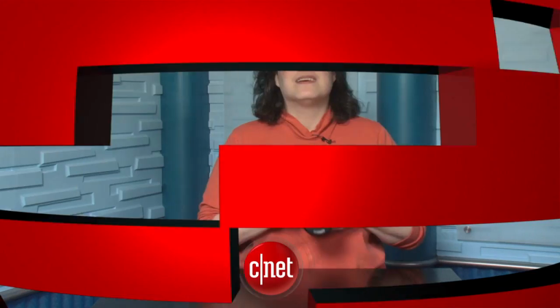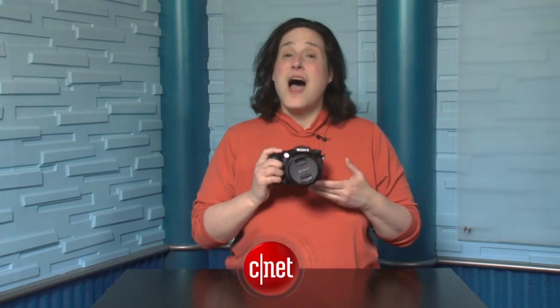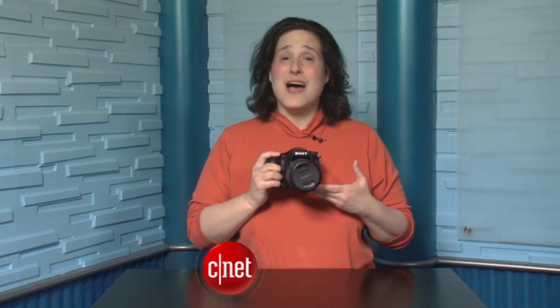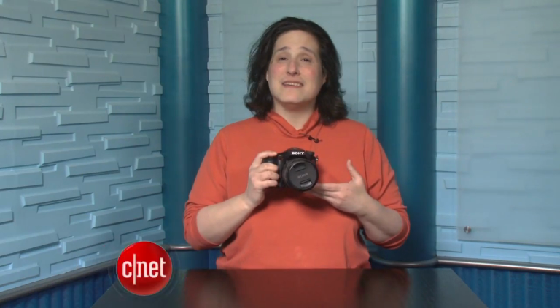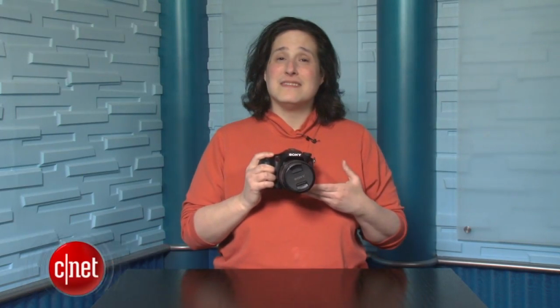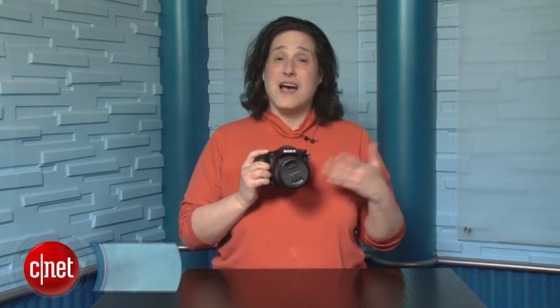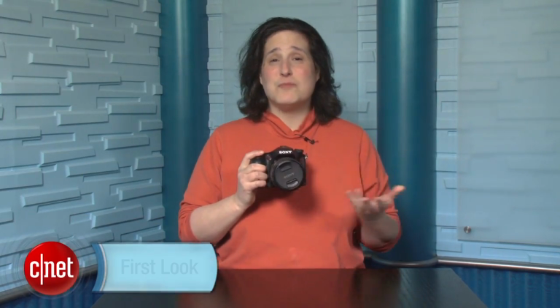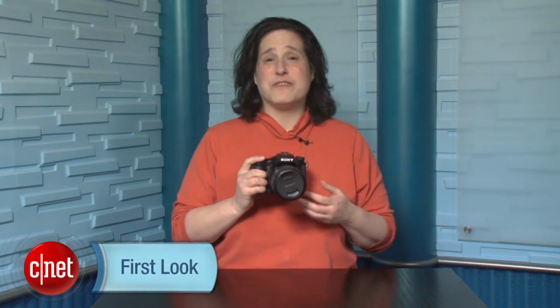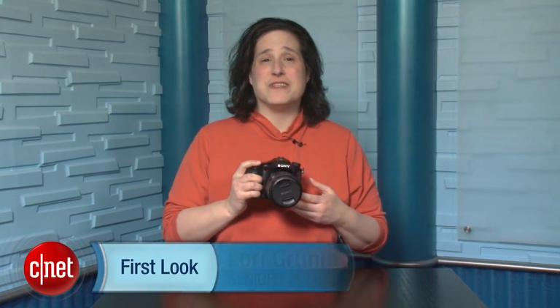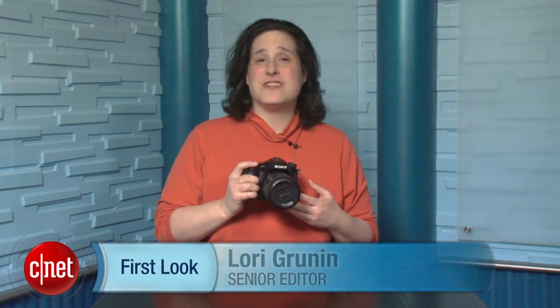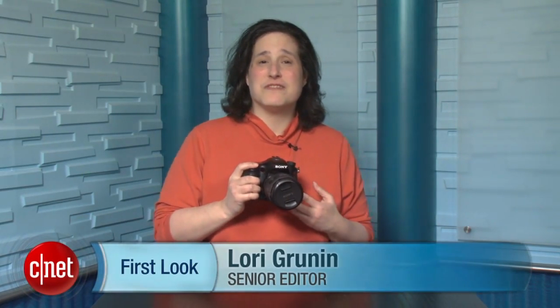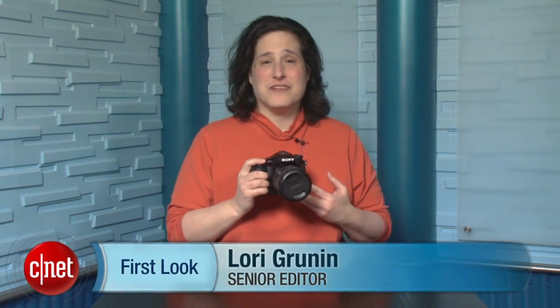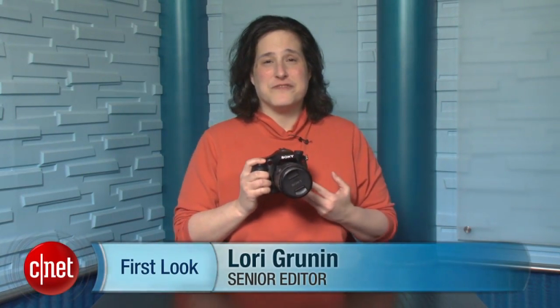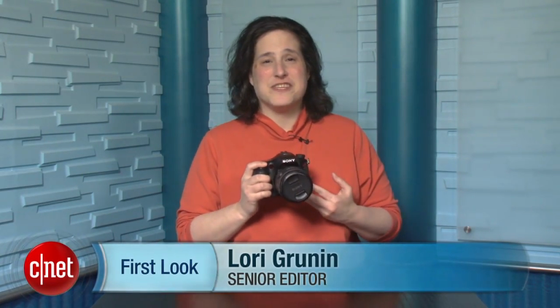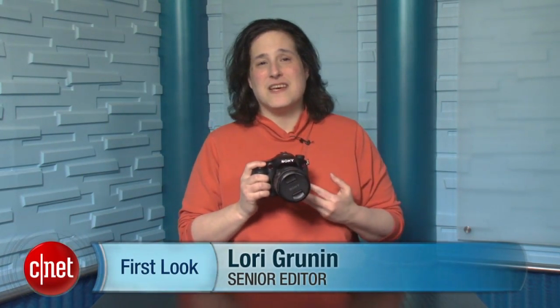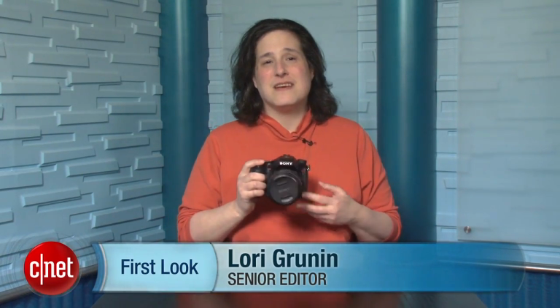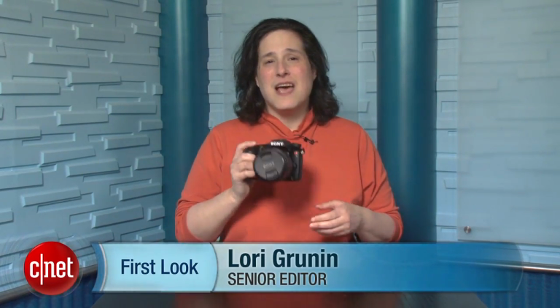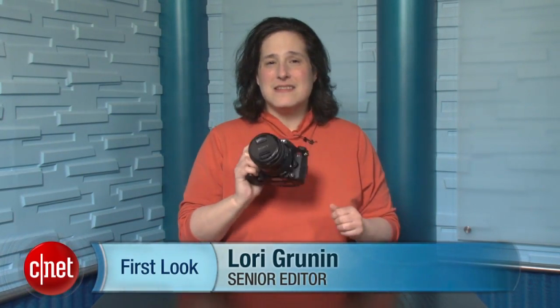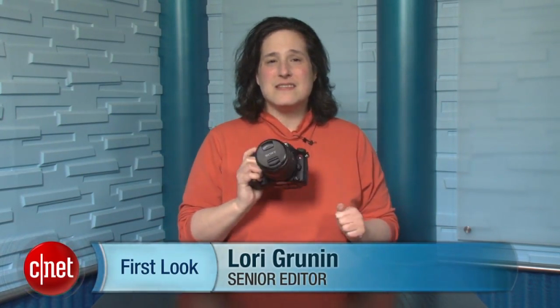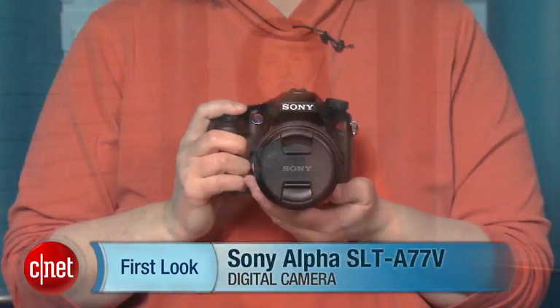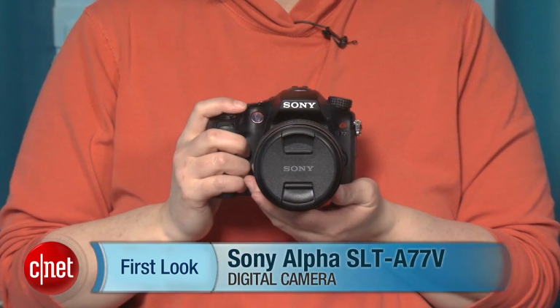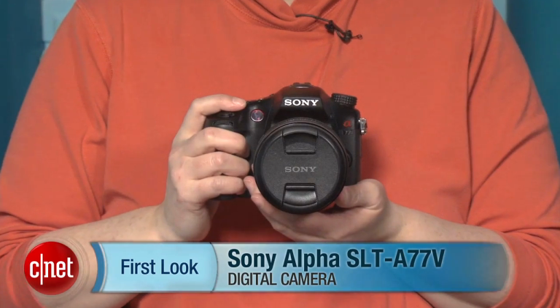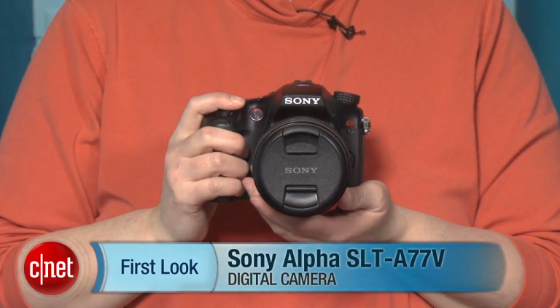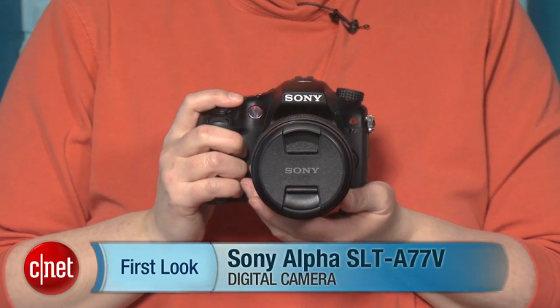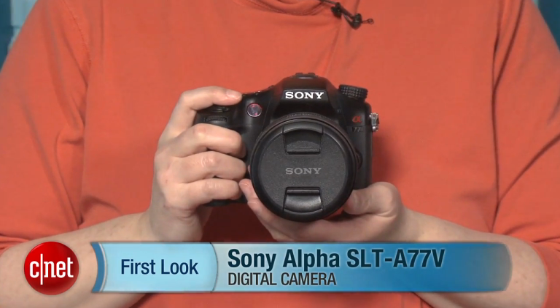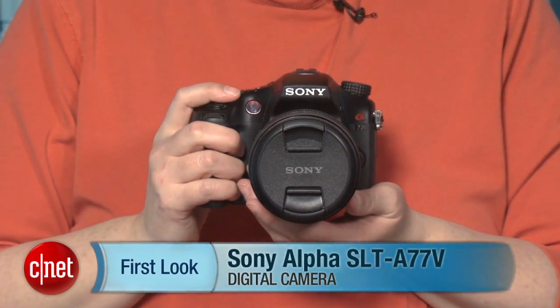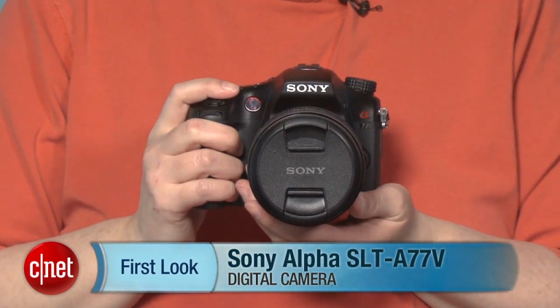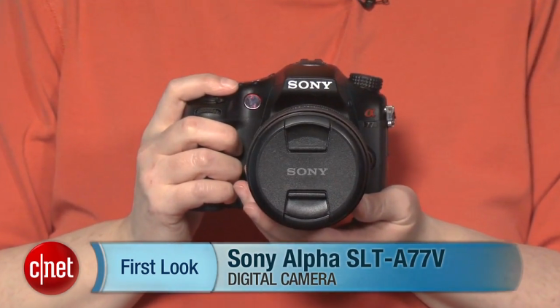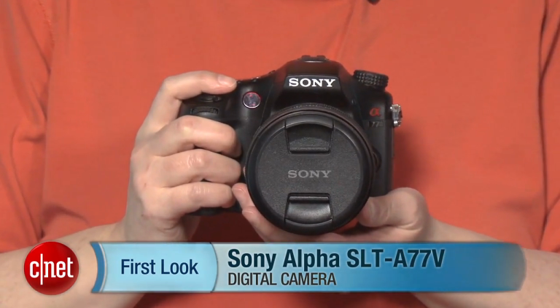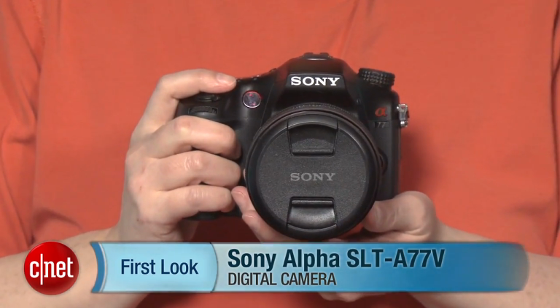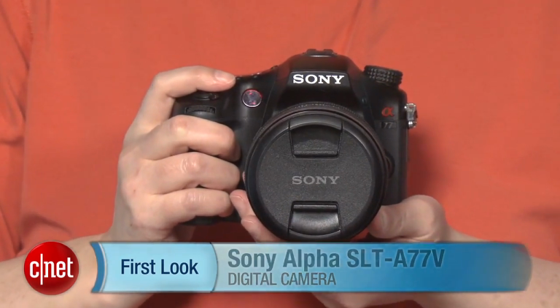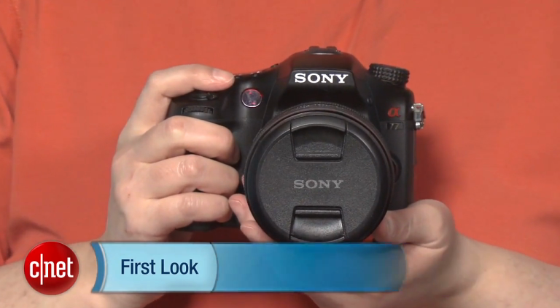Hi, I'm Lori Grunin, Senior Editor for CNET, and this is the Sony Alpha SLT-A77V.